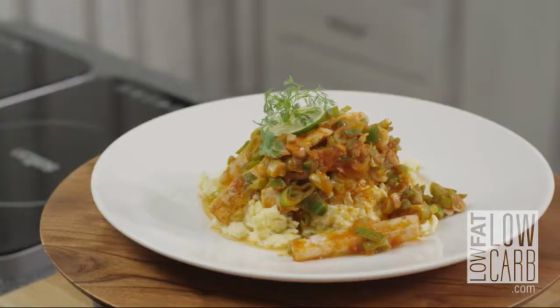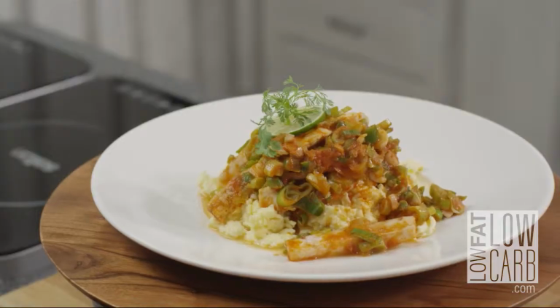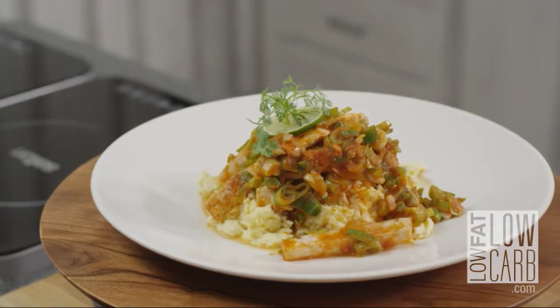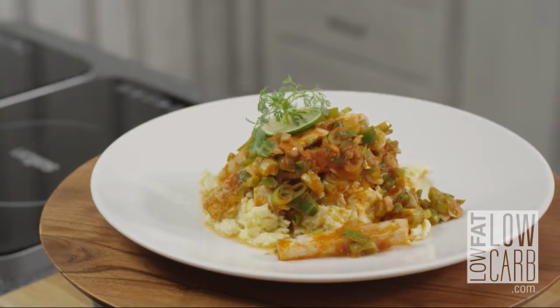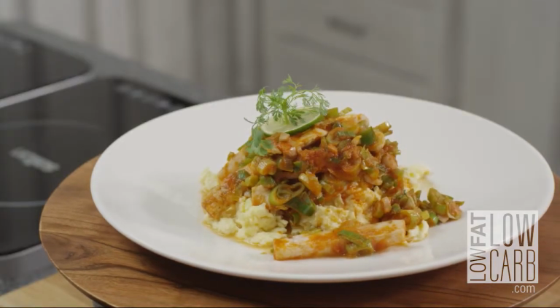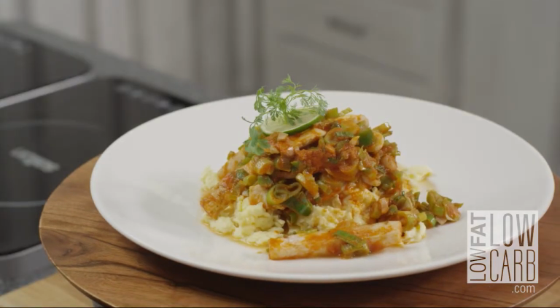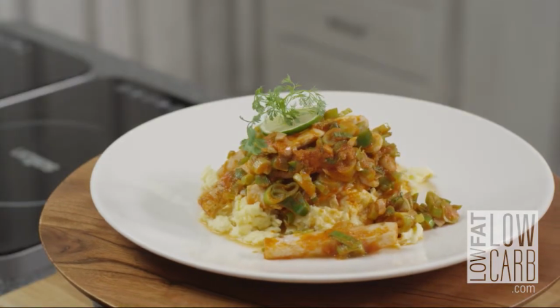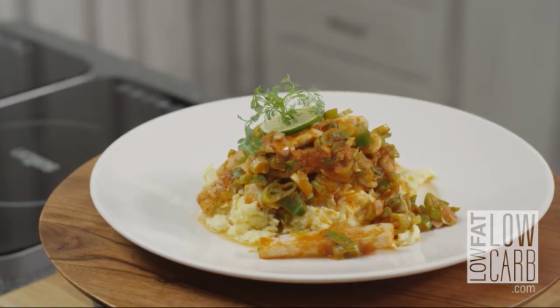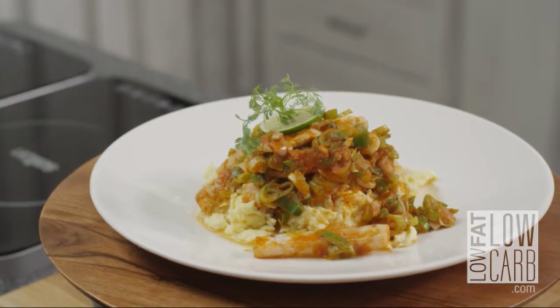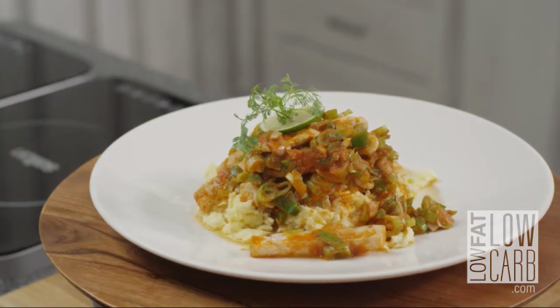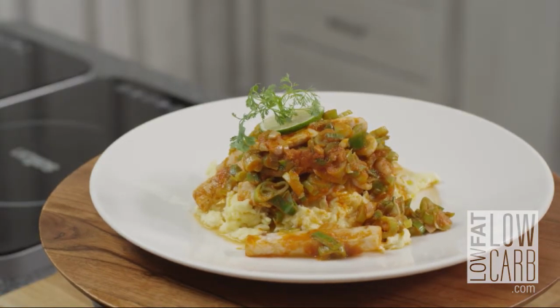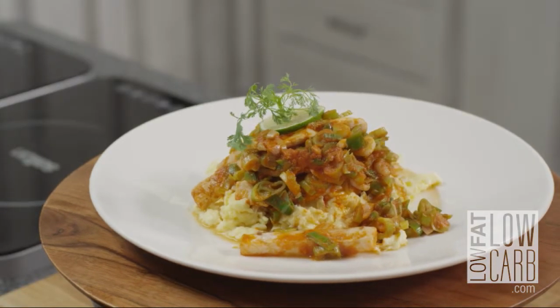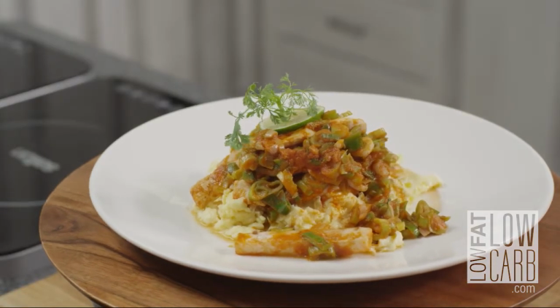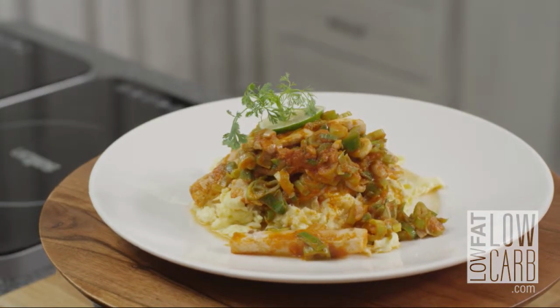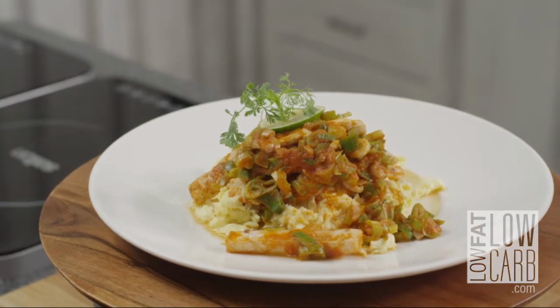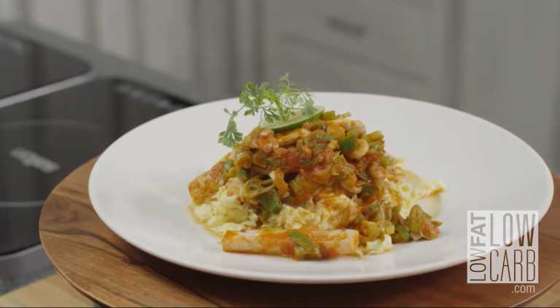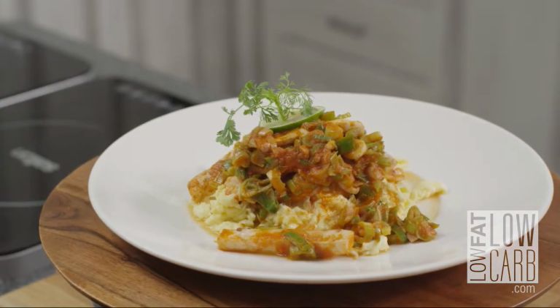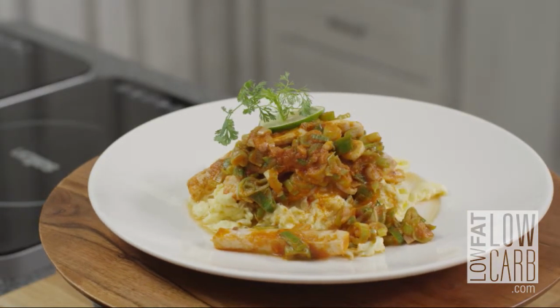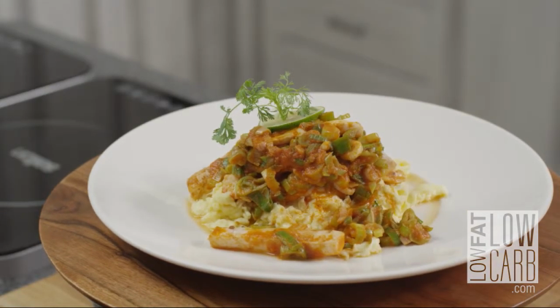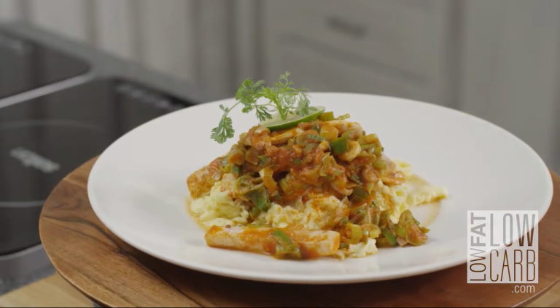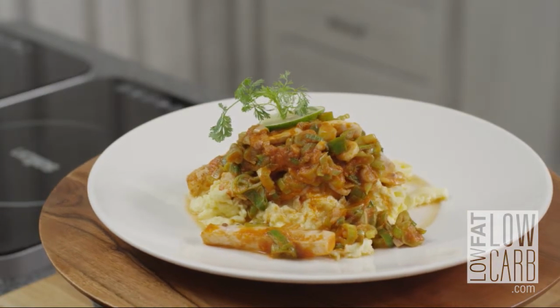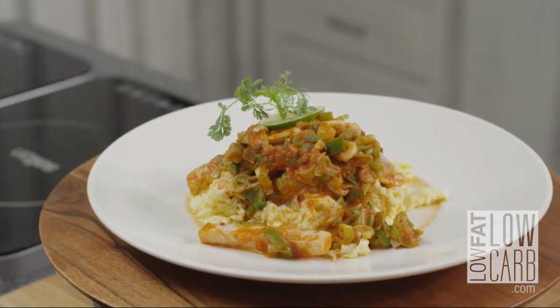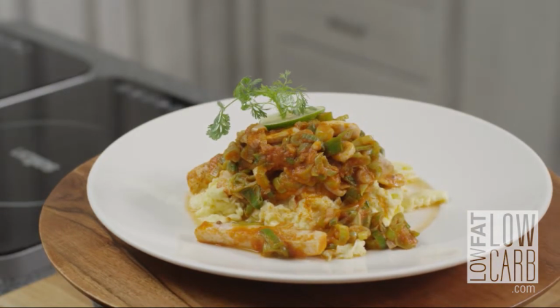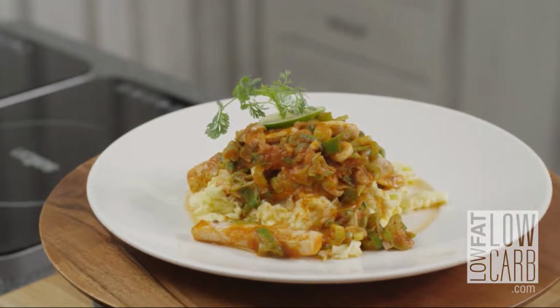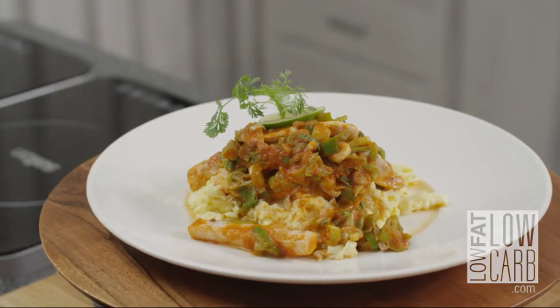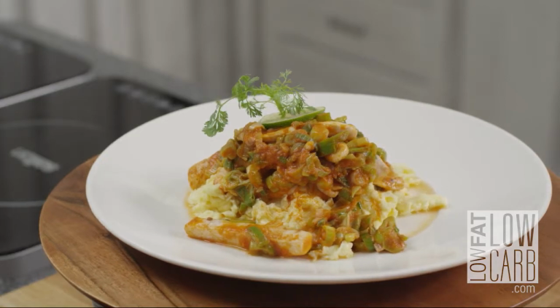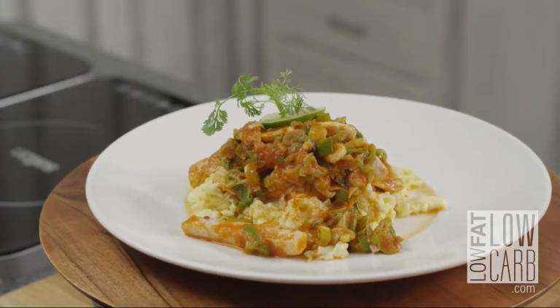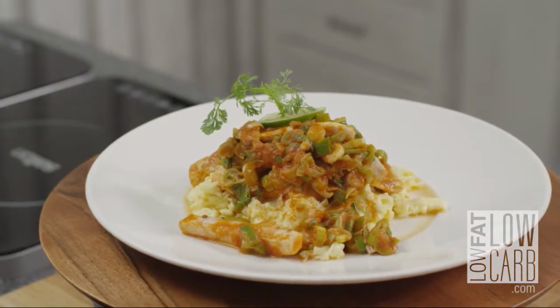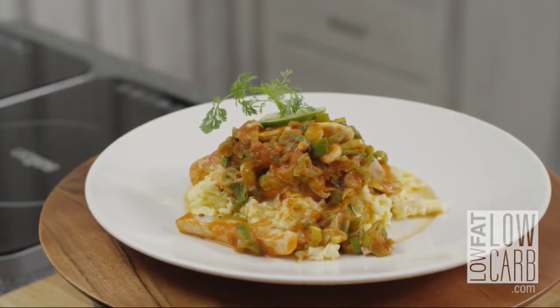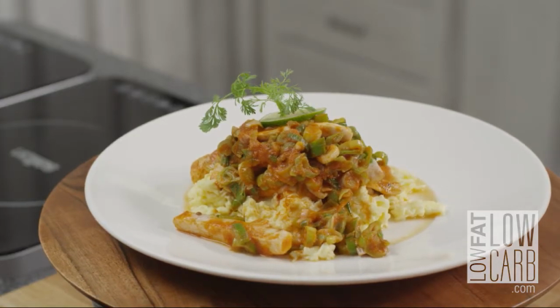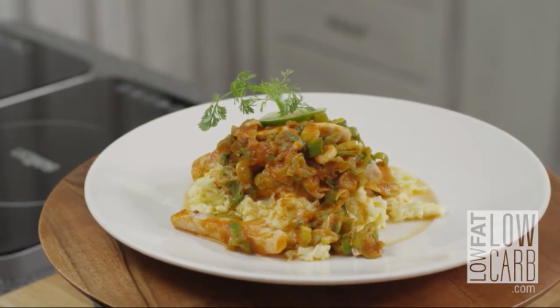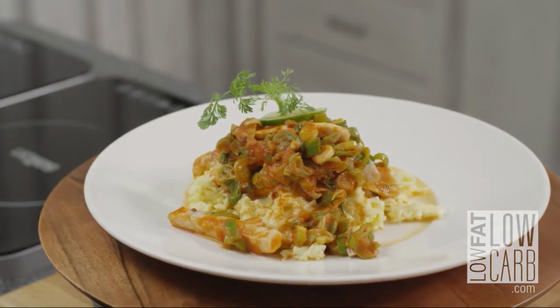It's good. It's pretty good. Healthy, good, lot of flavor — this is Low Fat Low Carb.